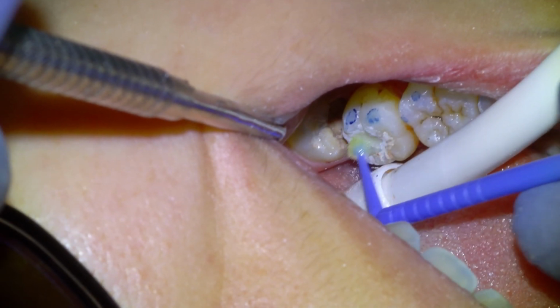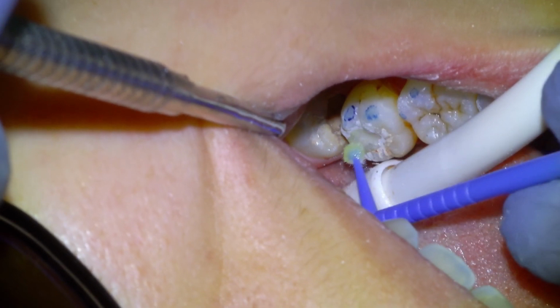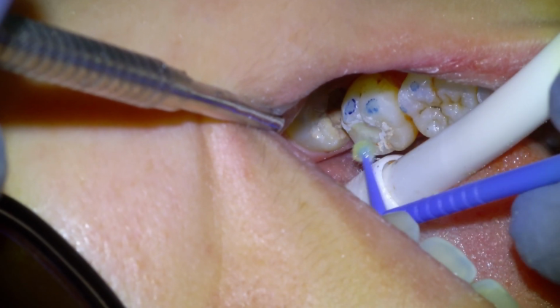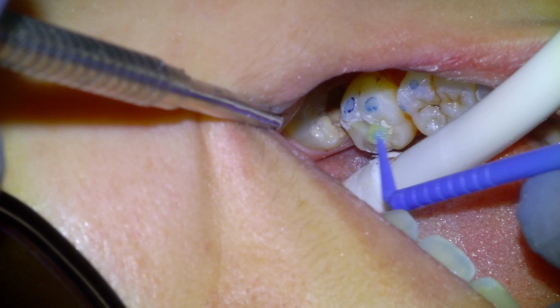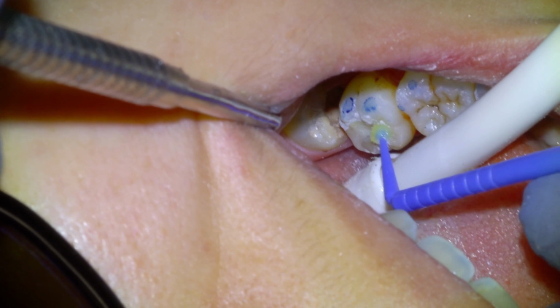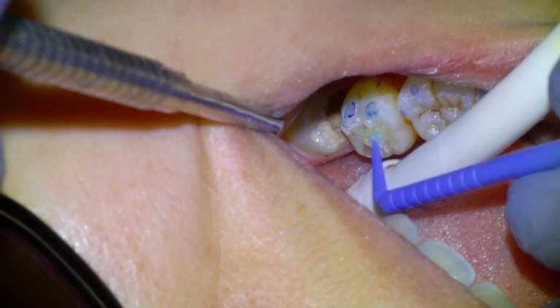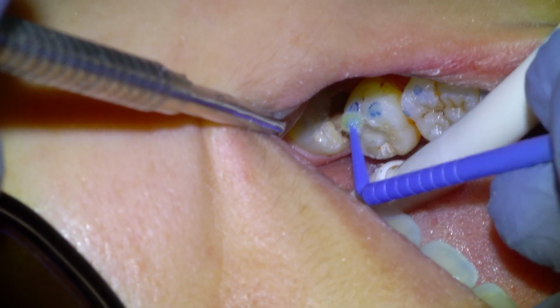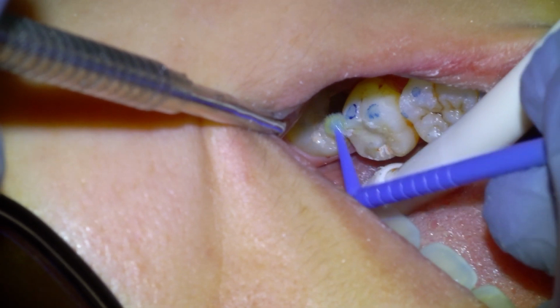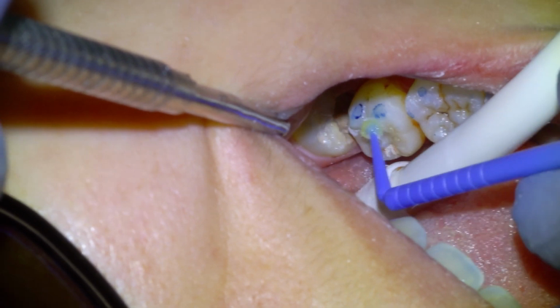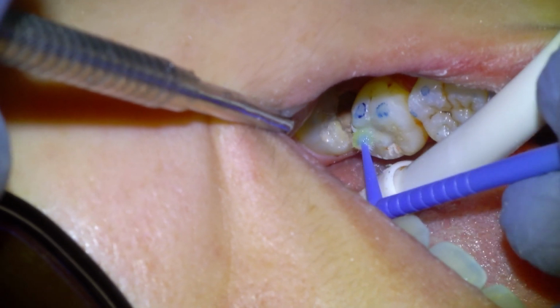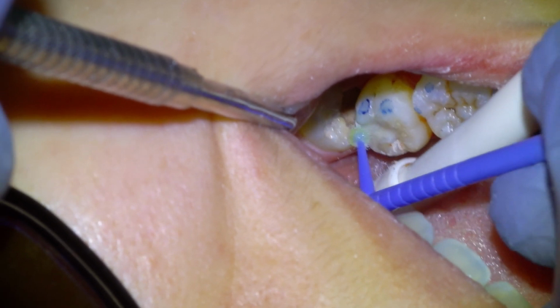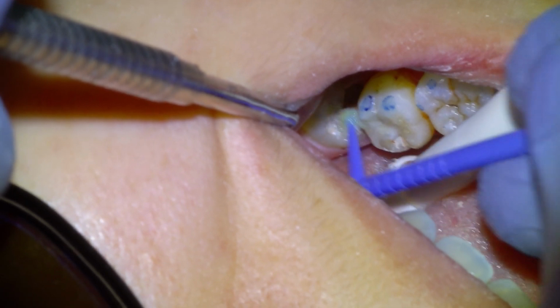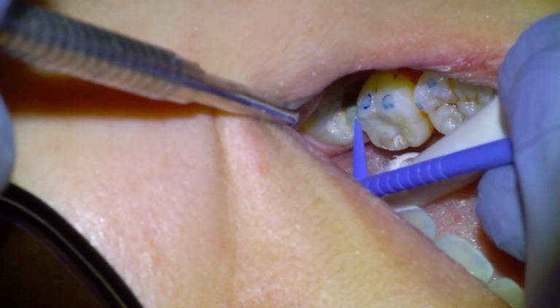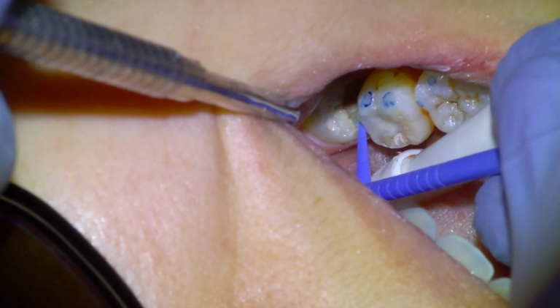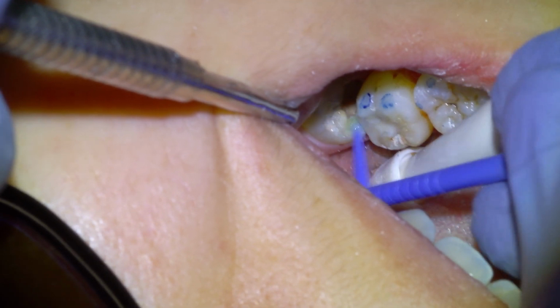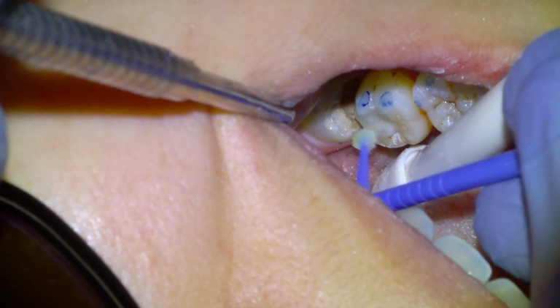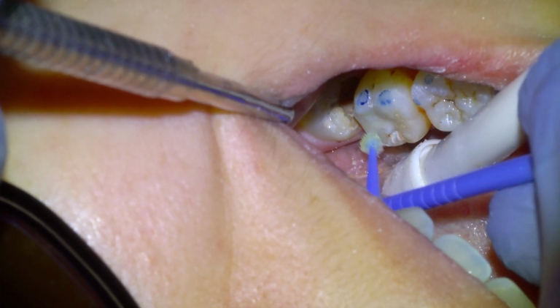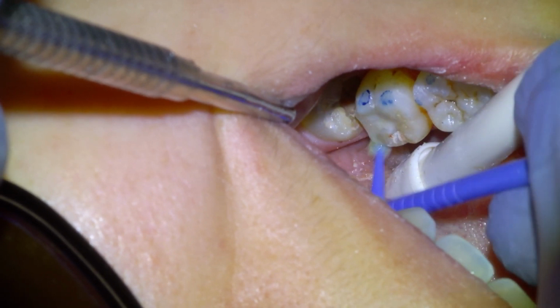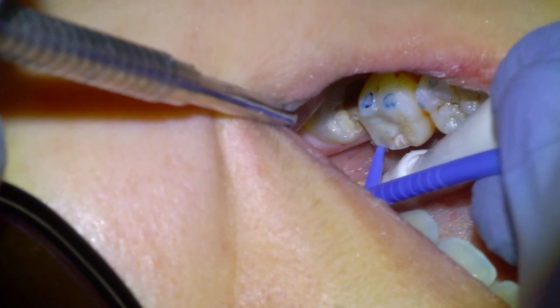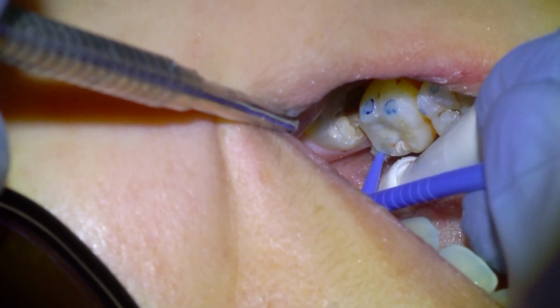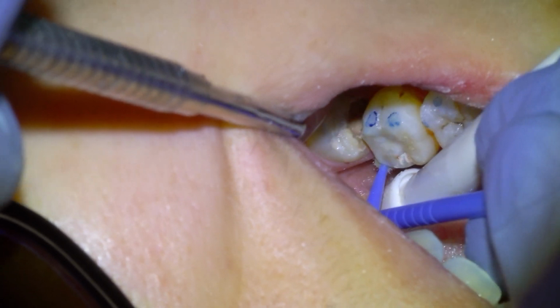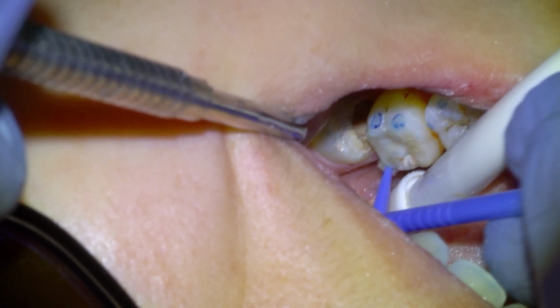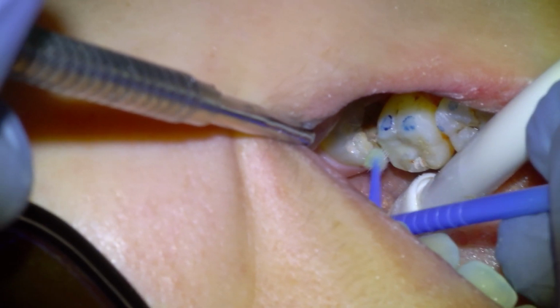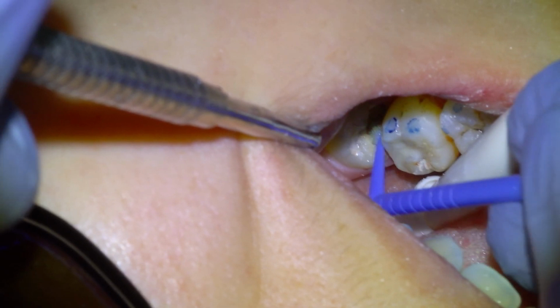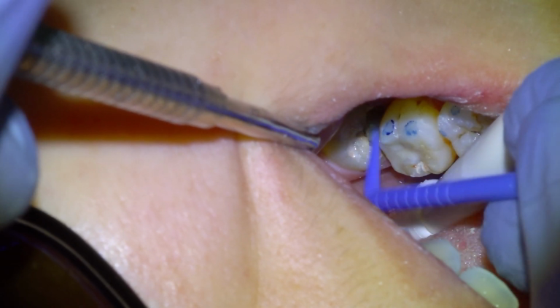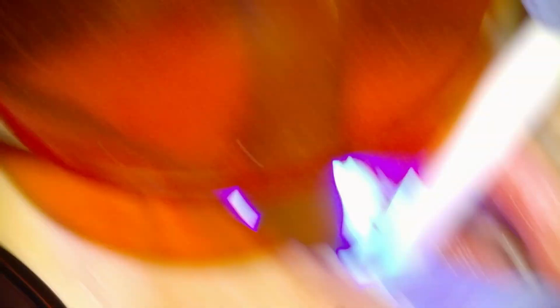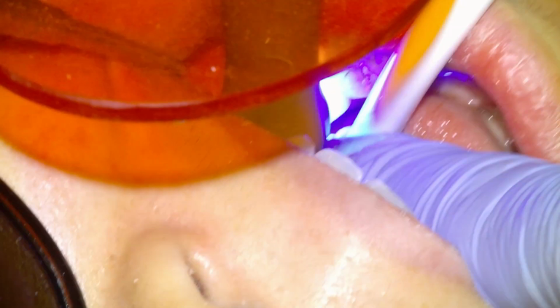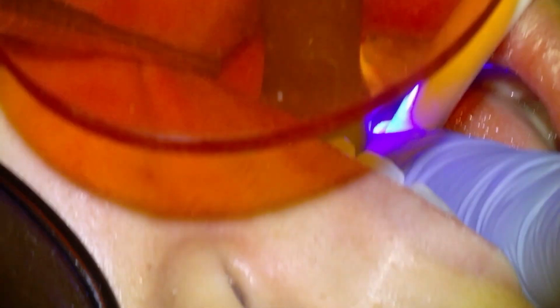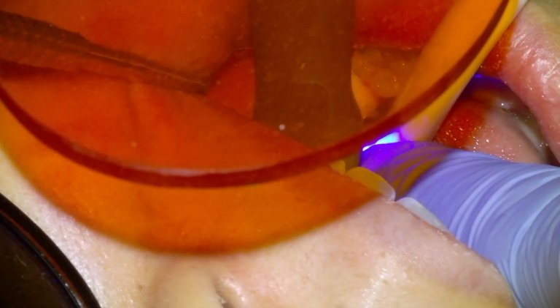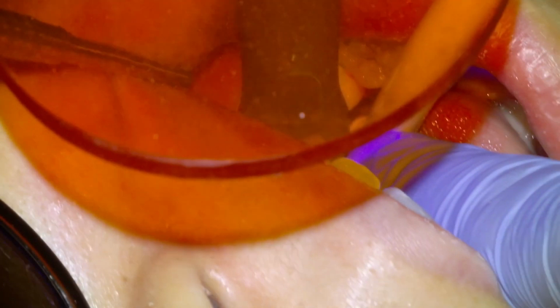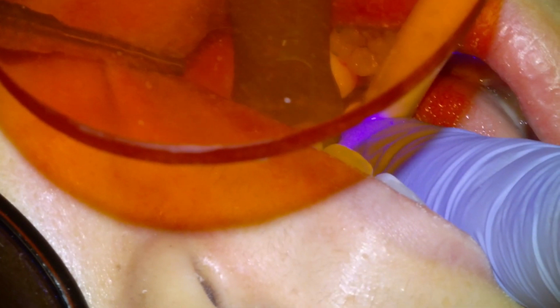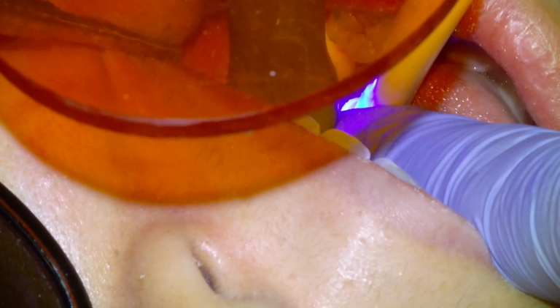We're going to apply the Equia Coat varnish agent and then light cure that with our Velo Grand.